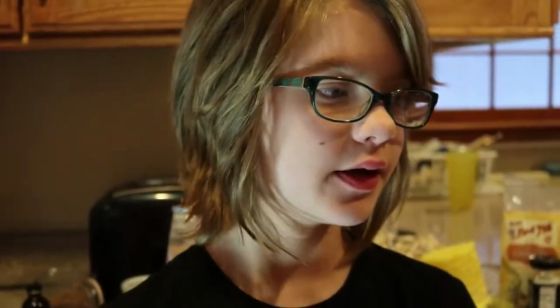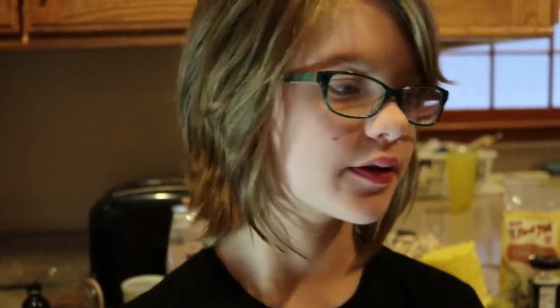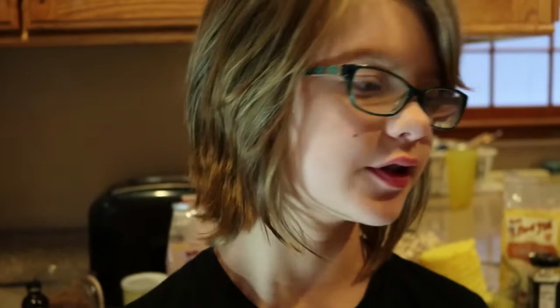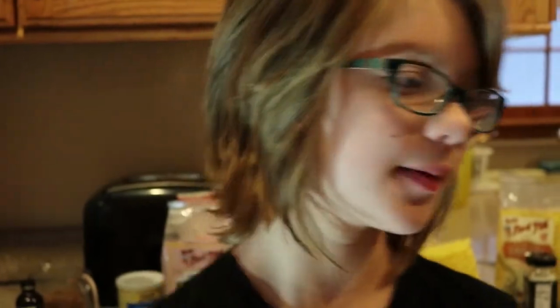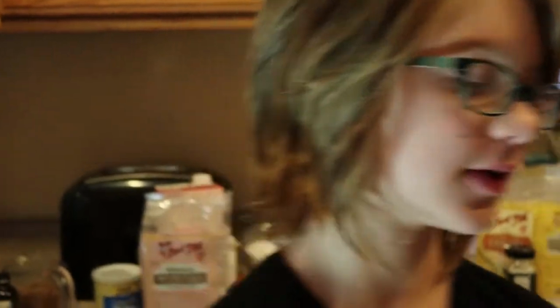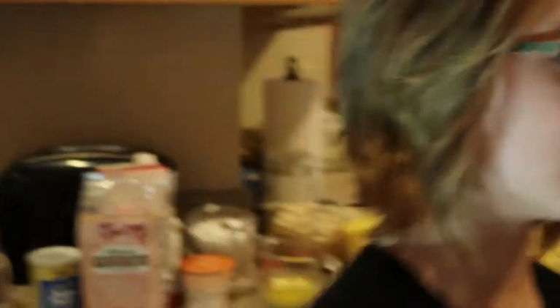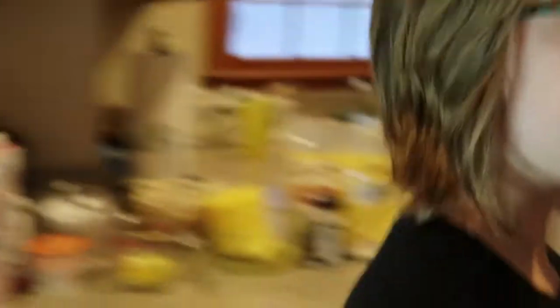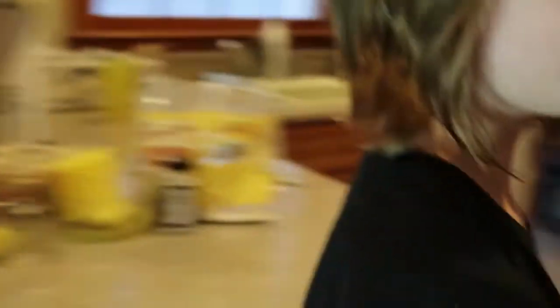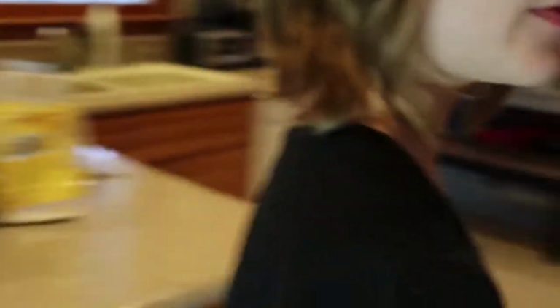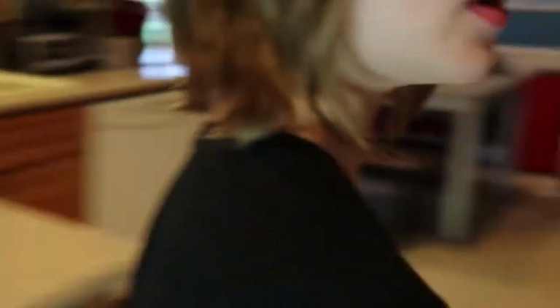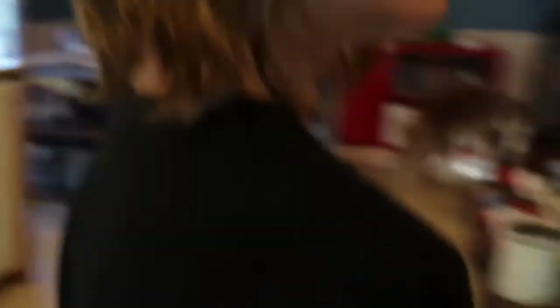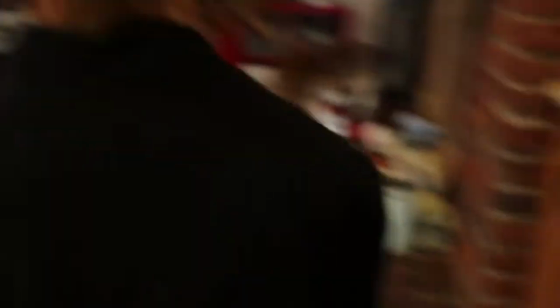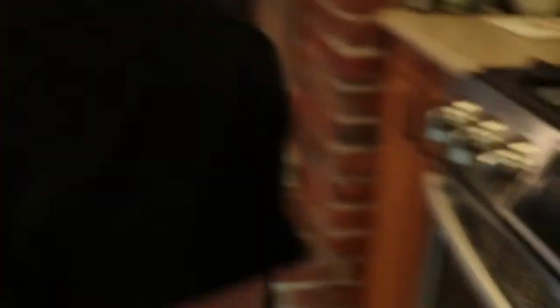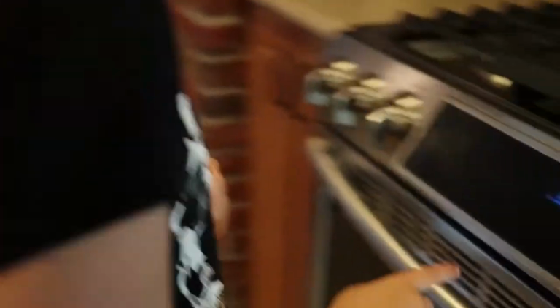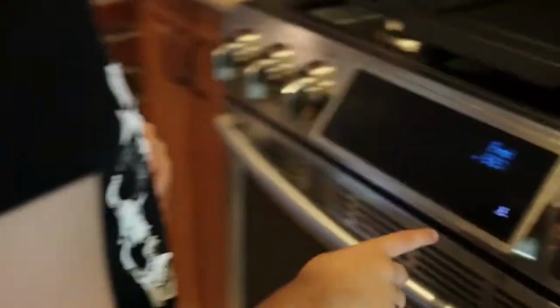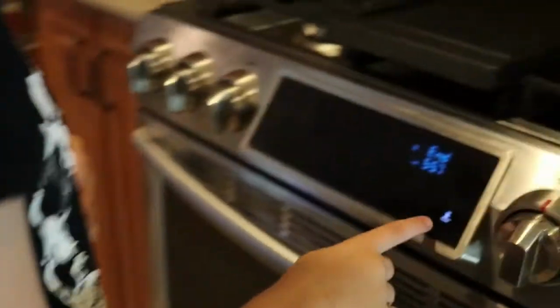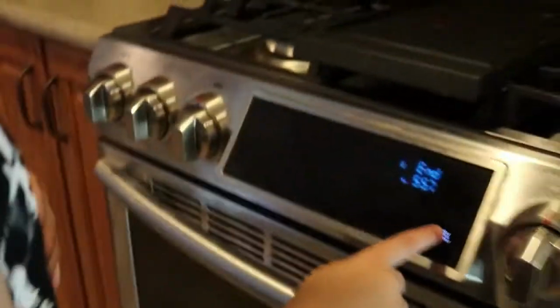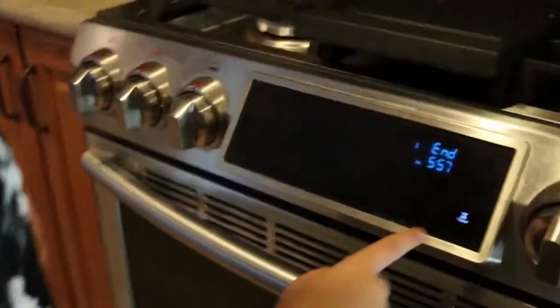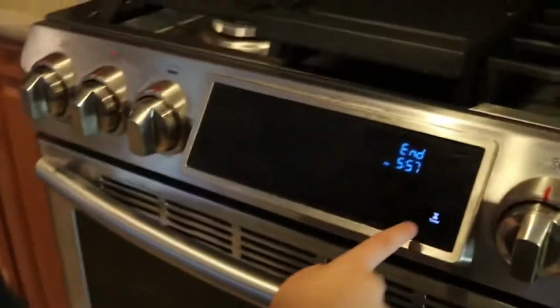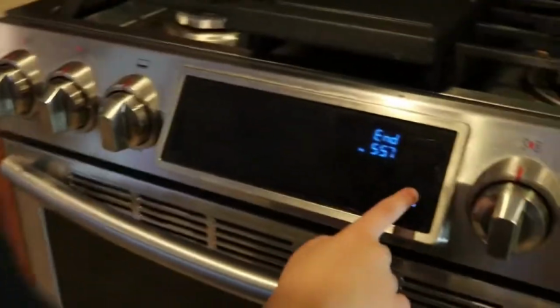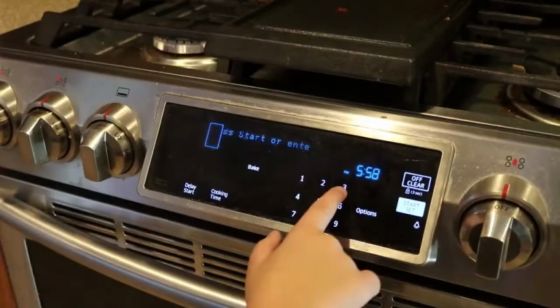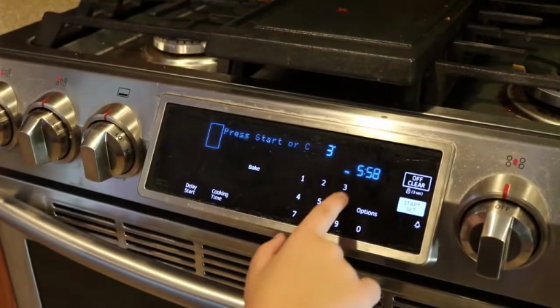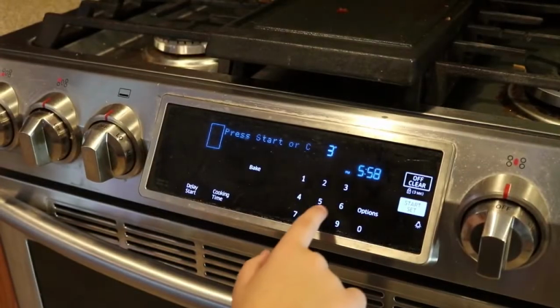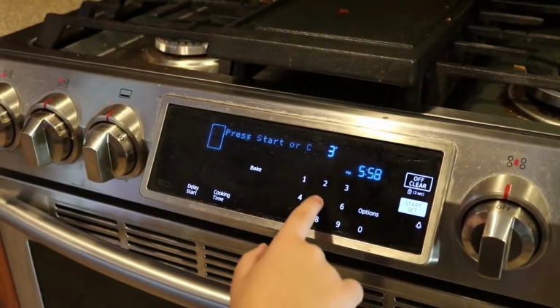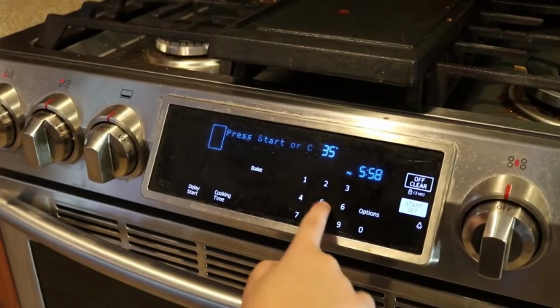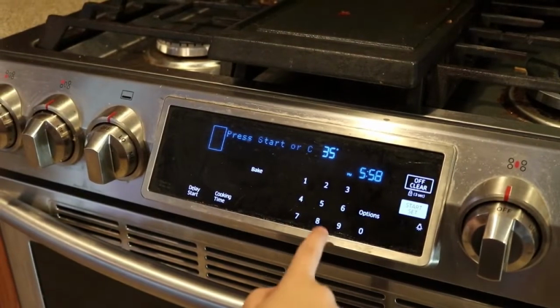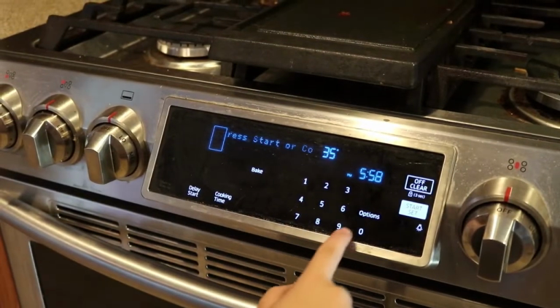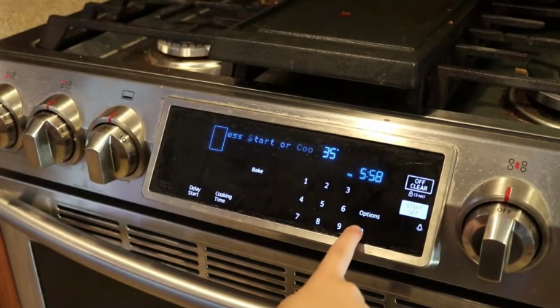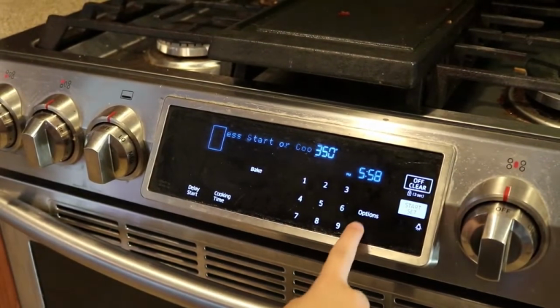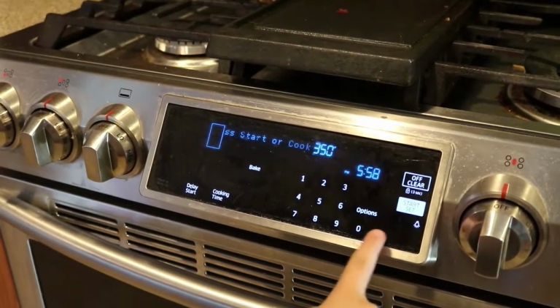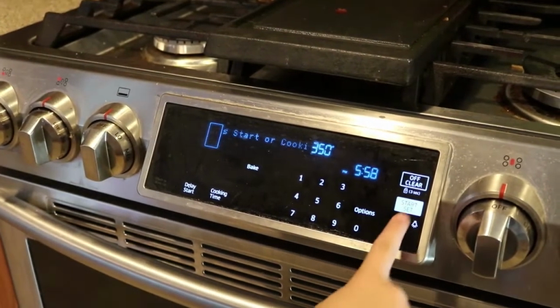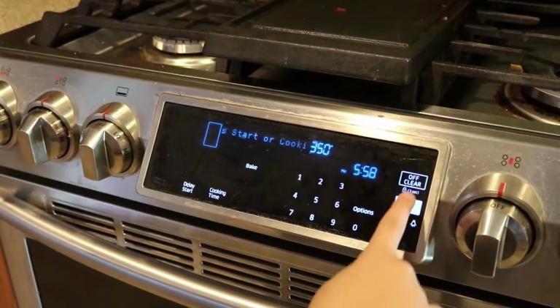So the first step is to preheat the oven to 350 degrees.